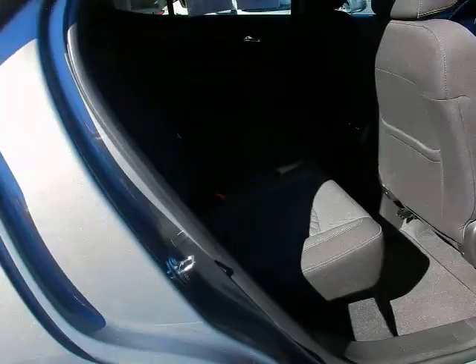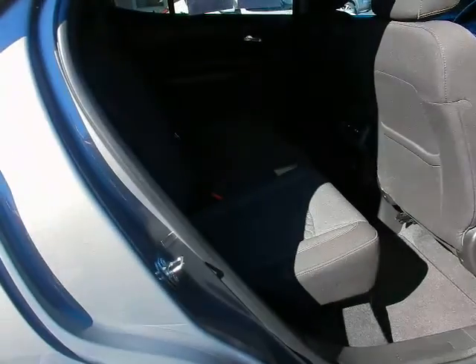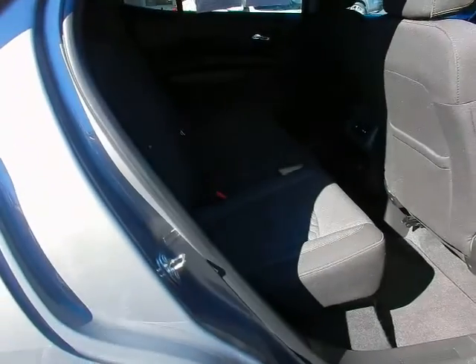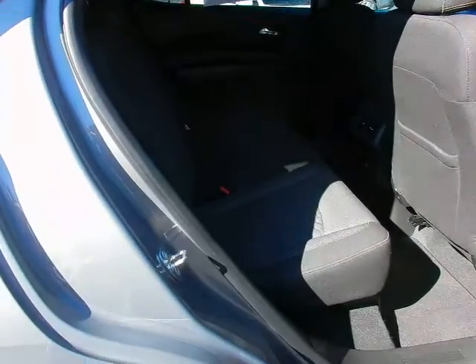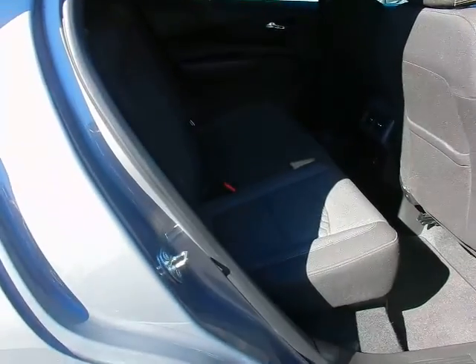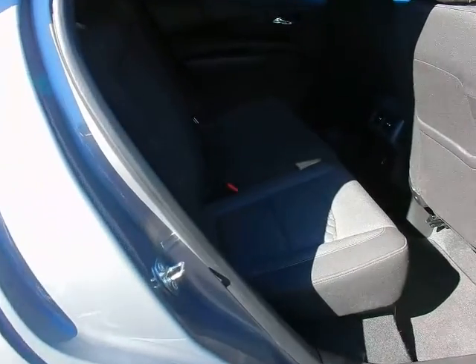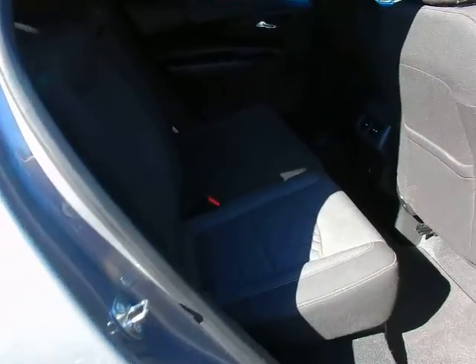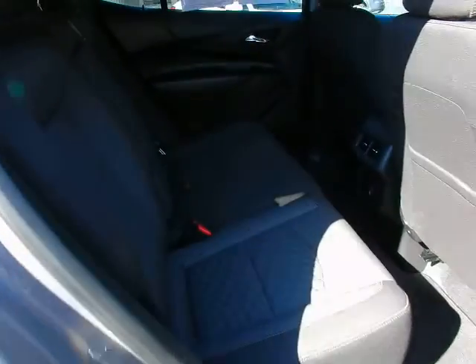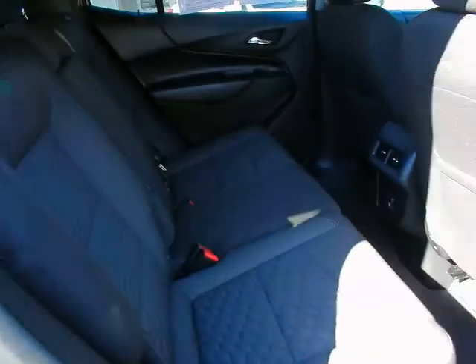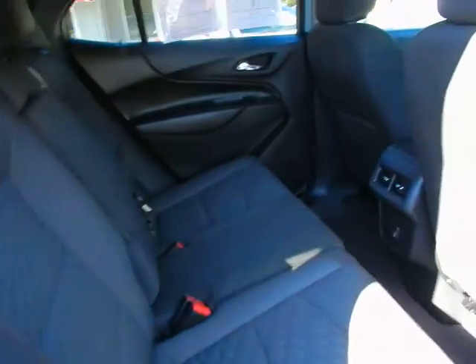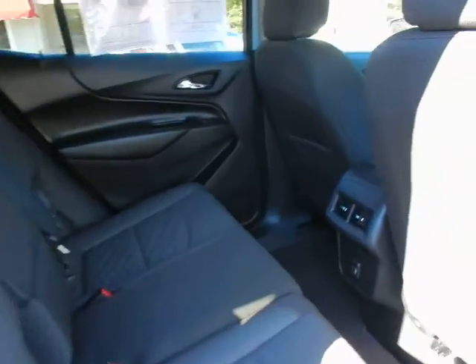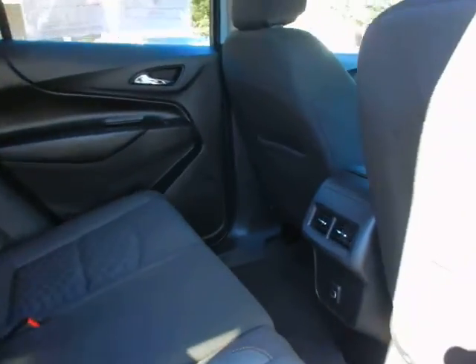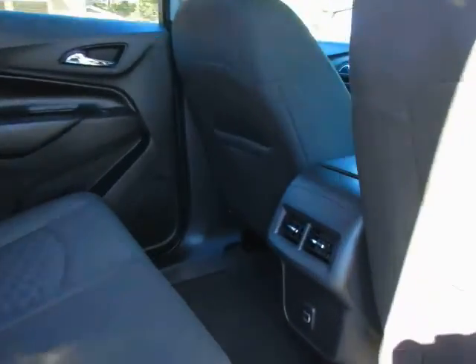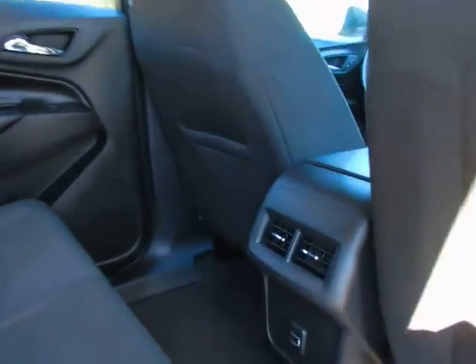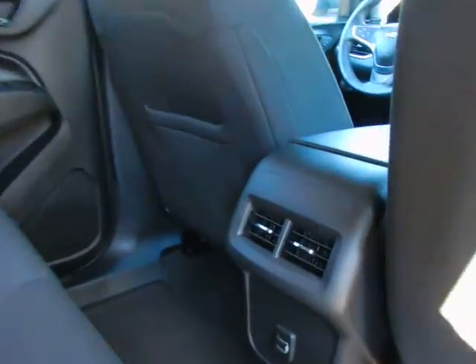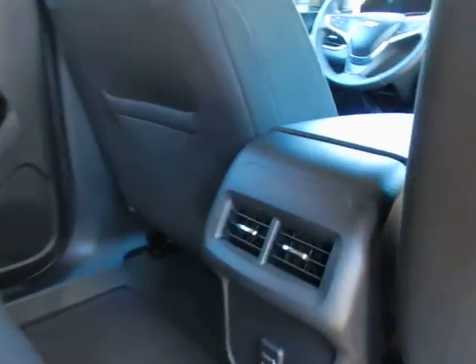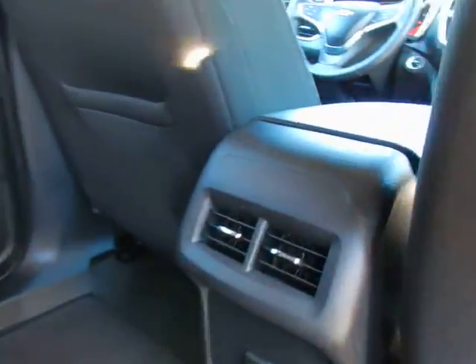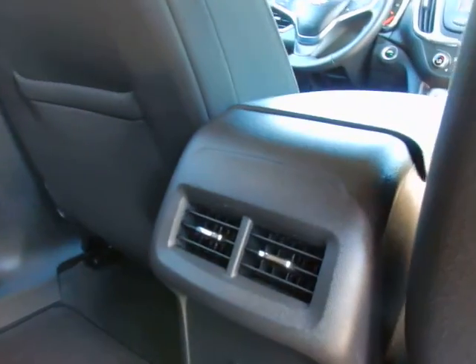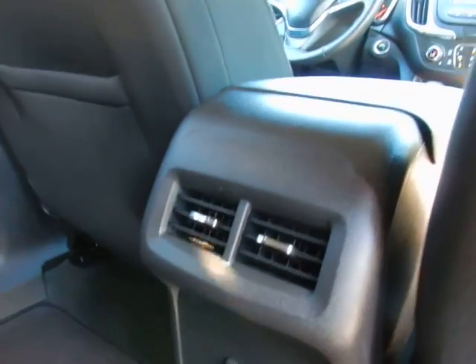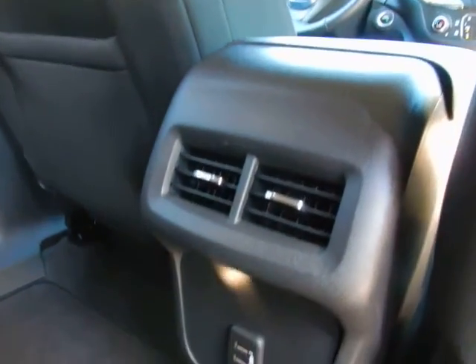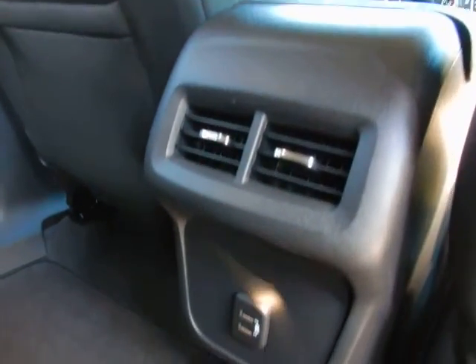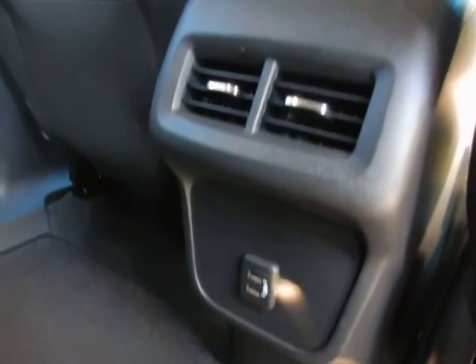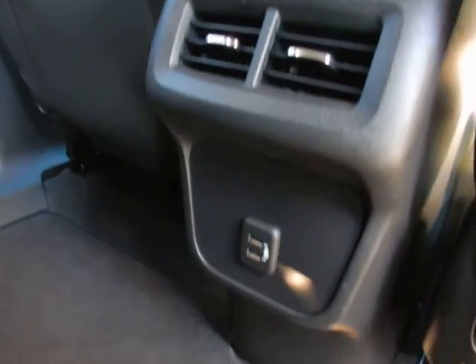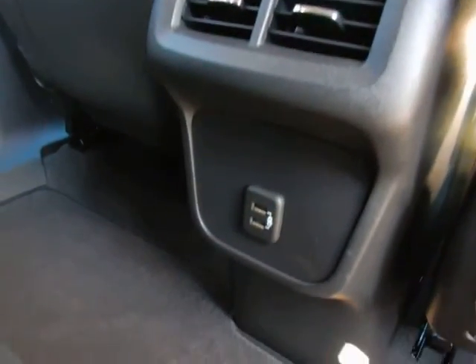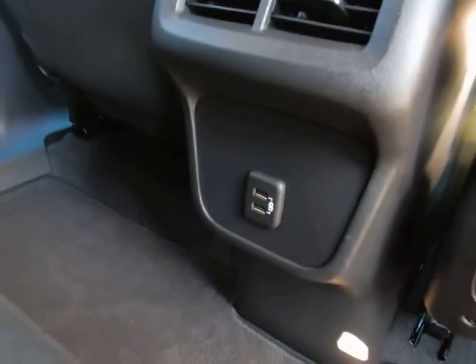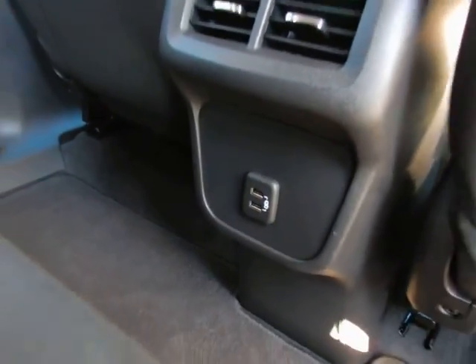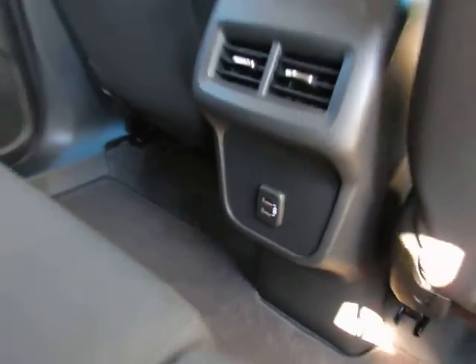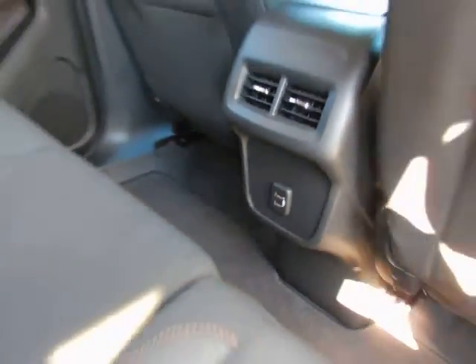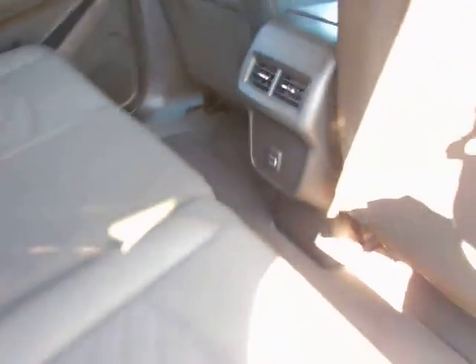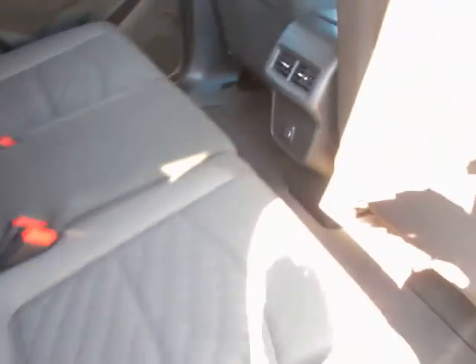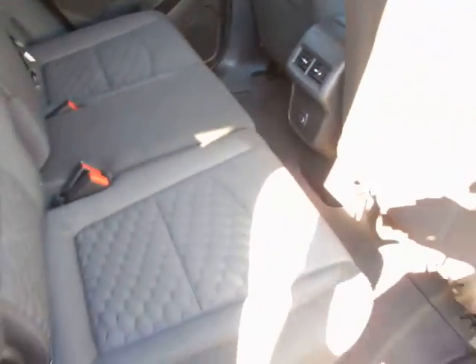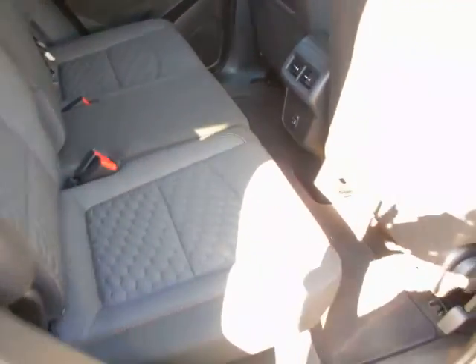Plenty of room for your rear seat passengers. Also has rear air vents and dual USB charging ports.